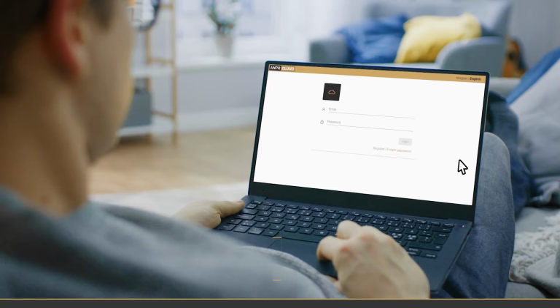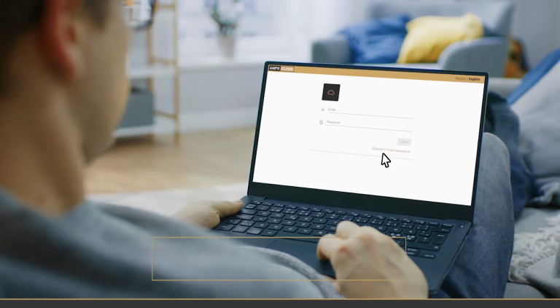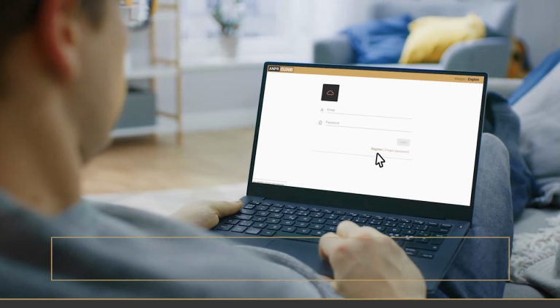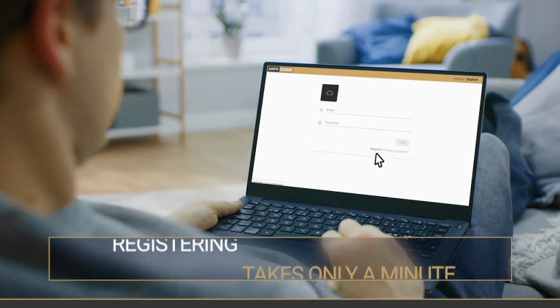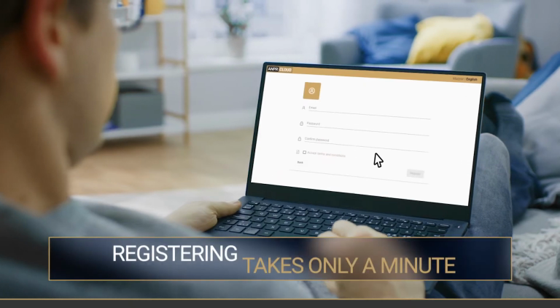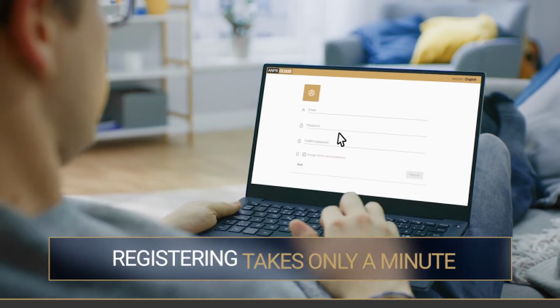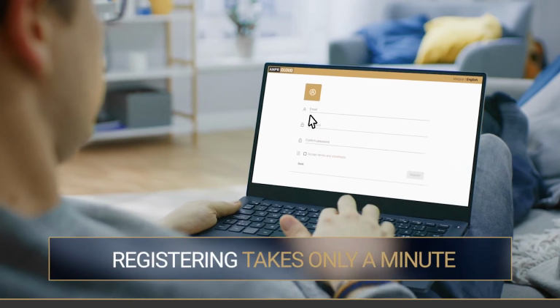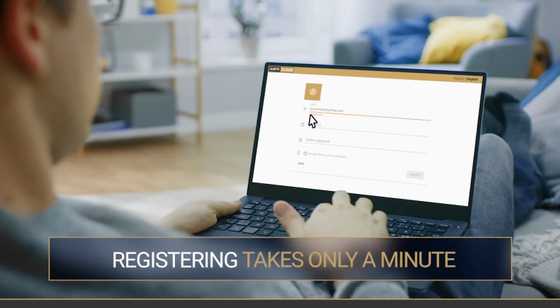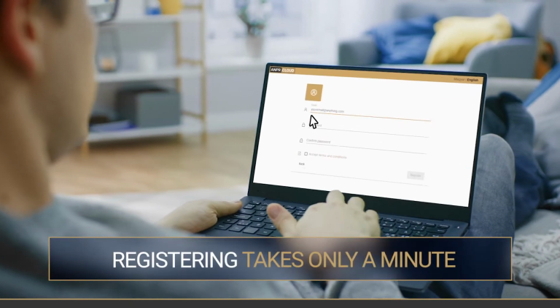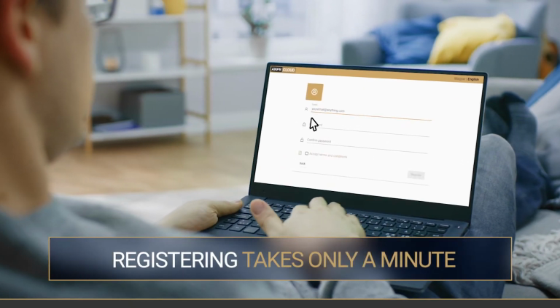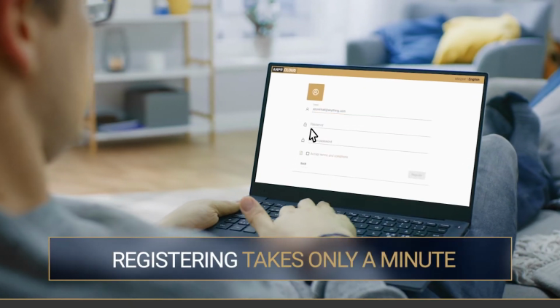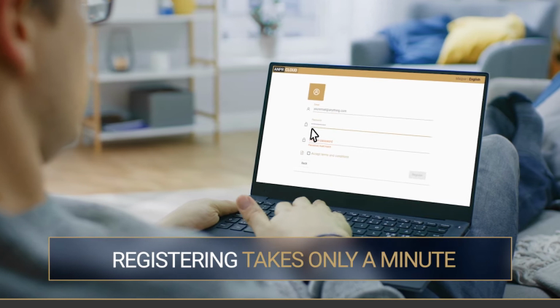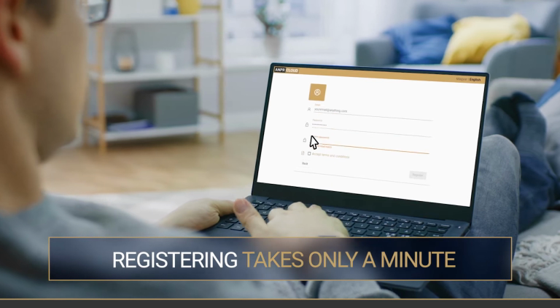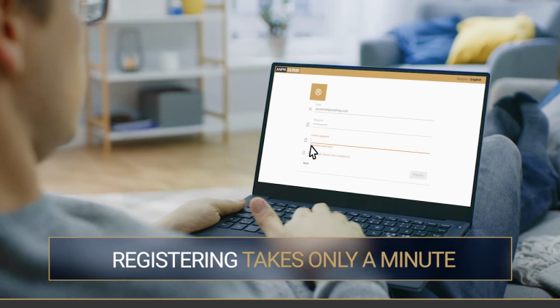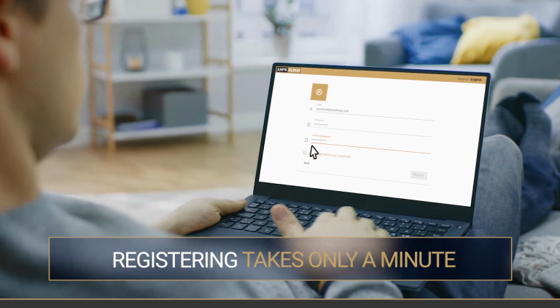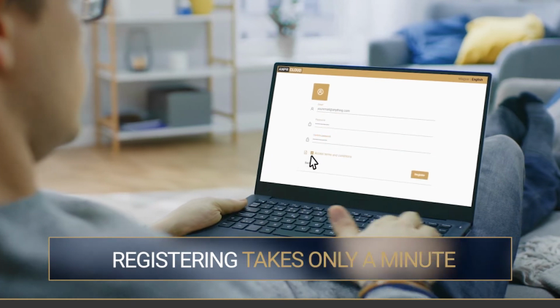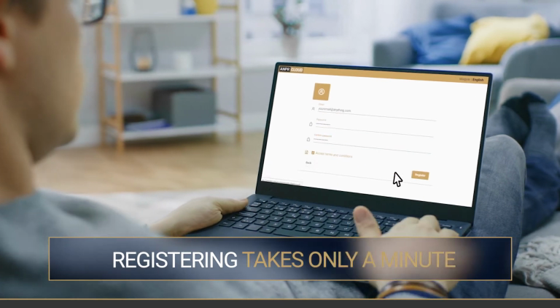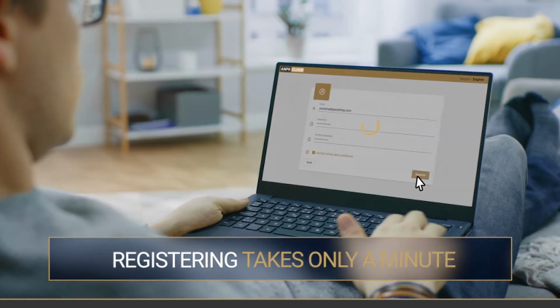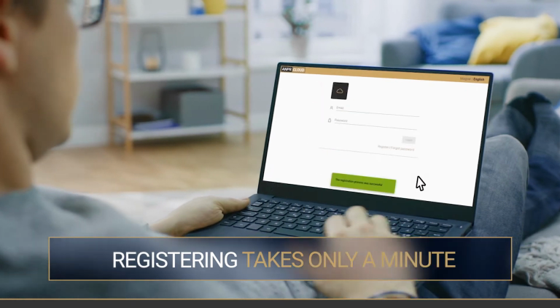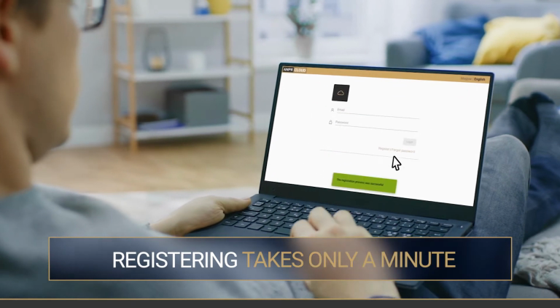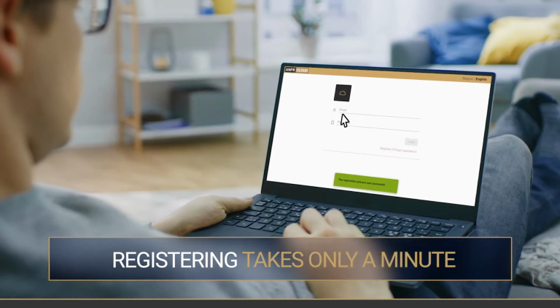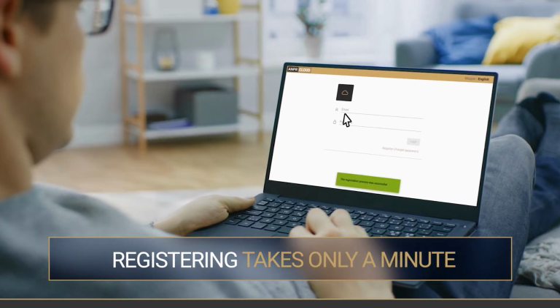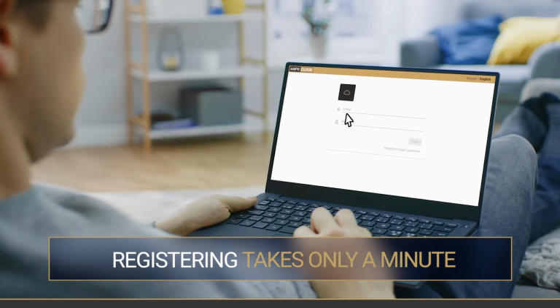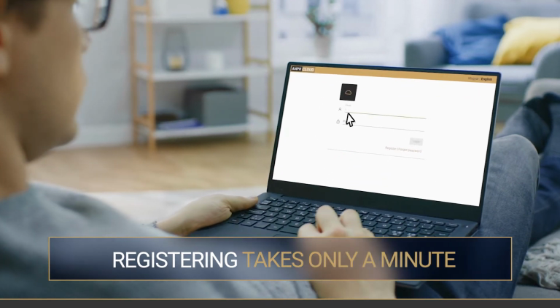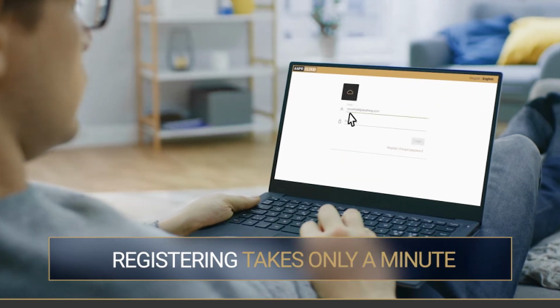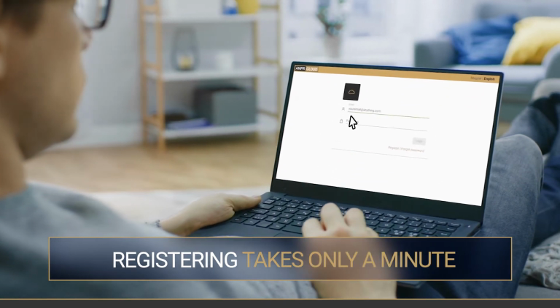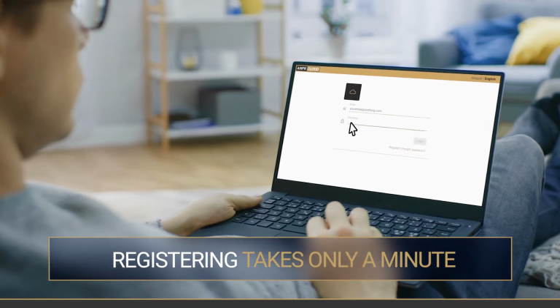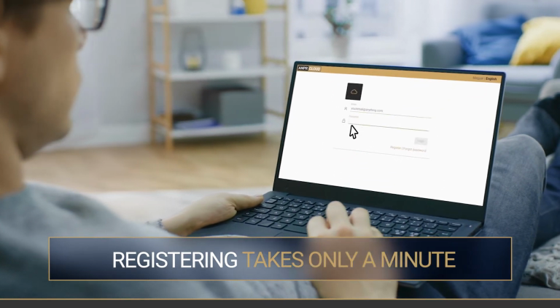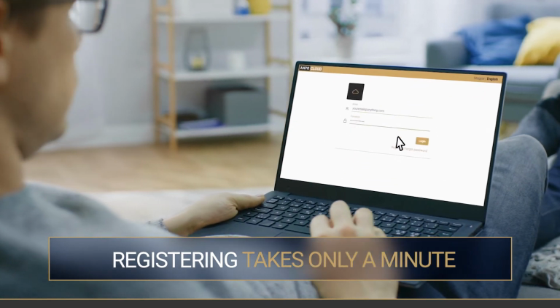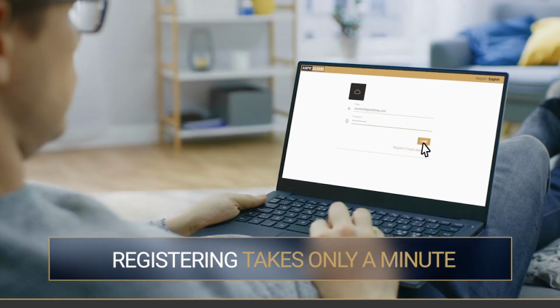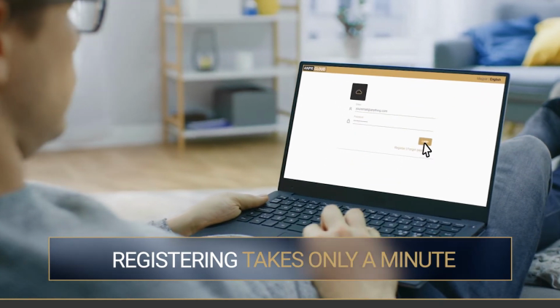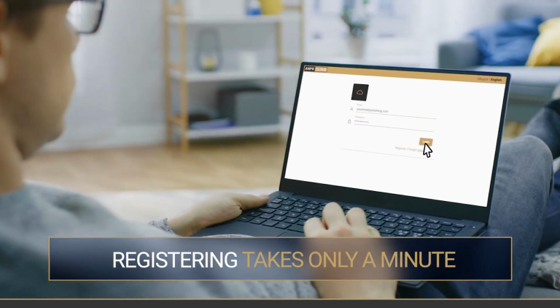Sign up in just a minute. You'll get 200 free transactions to try it out.